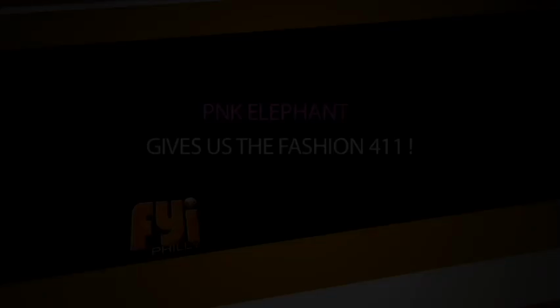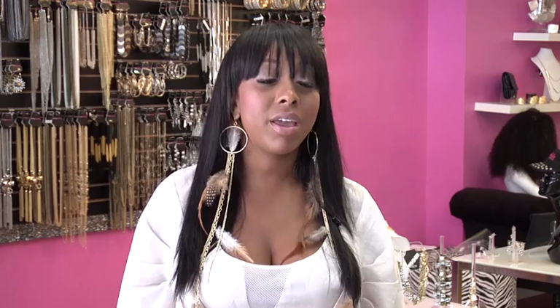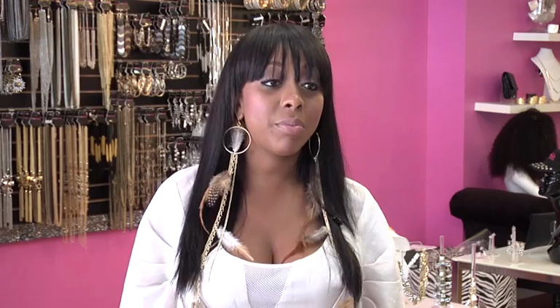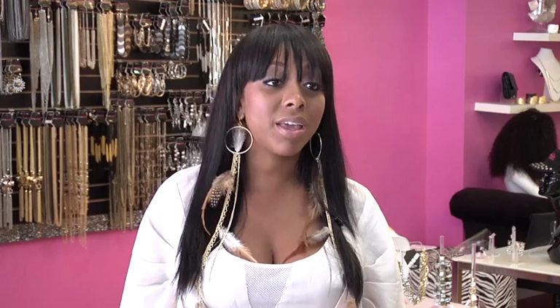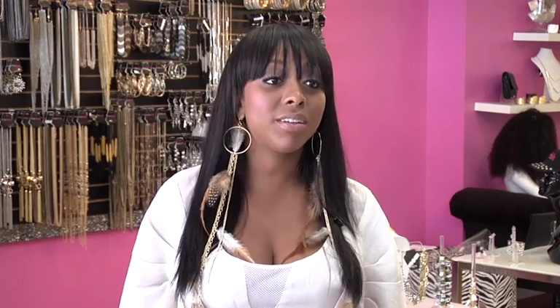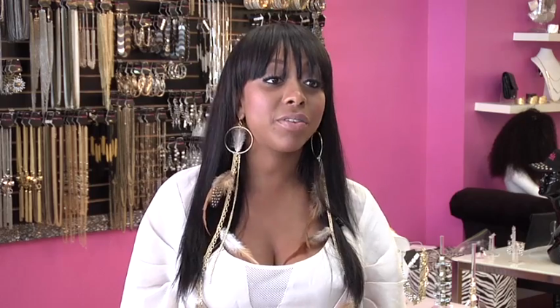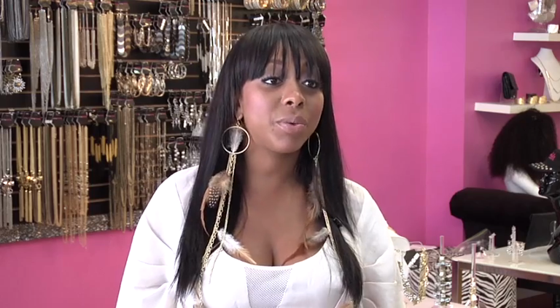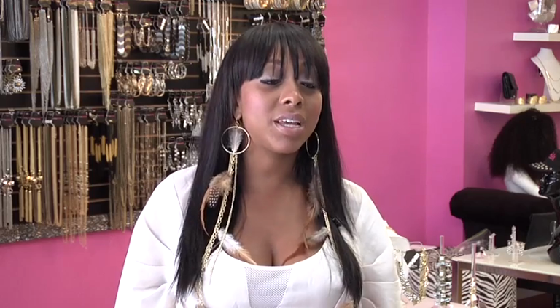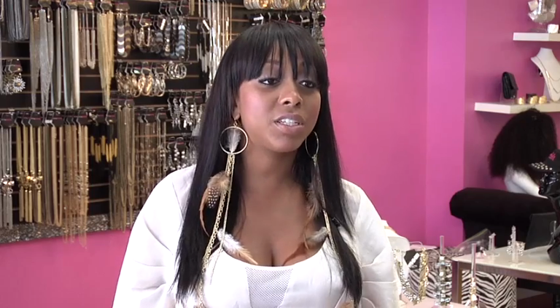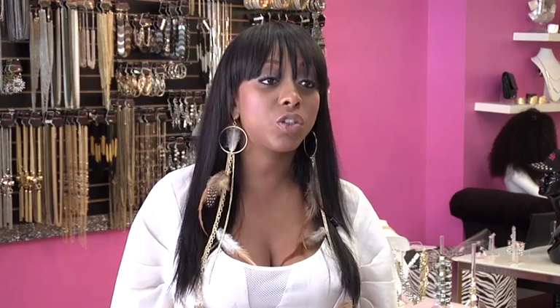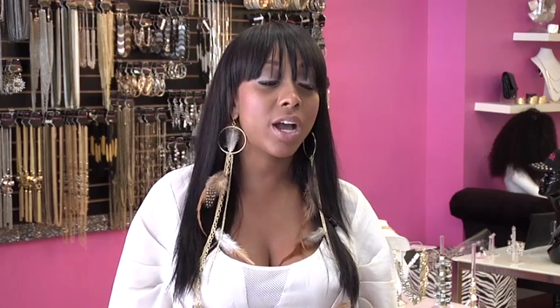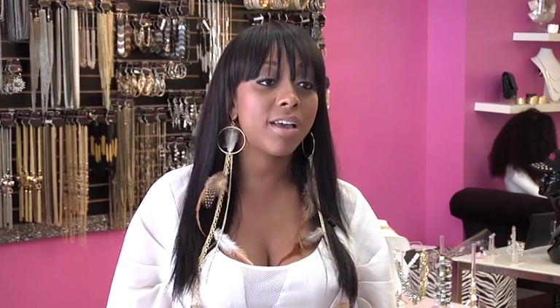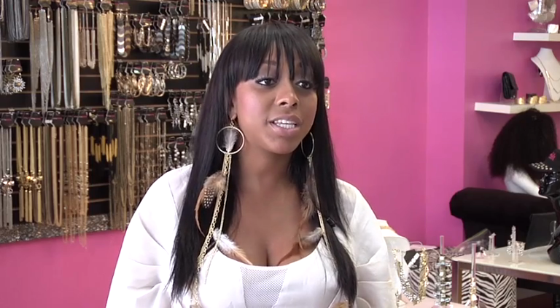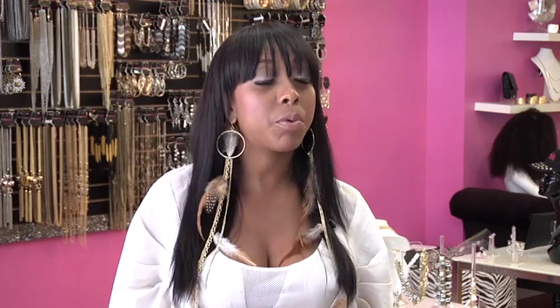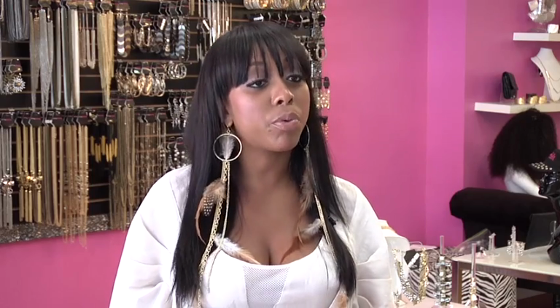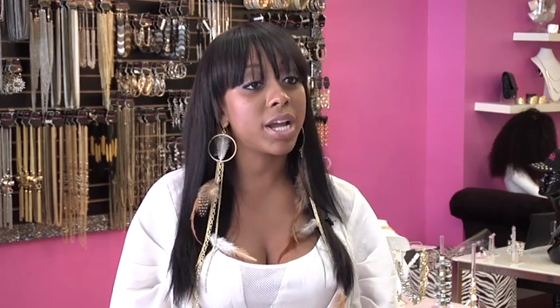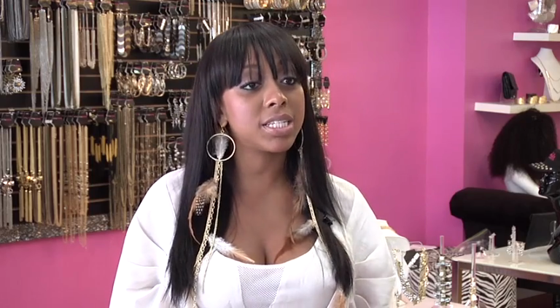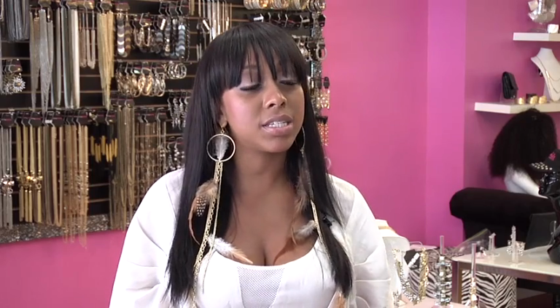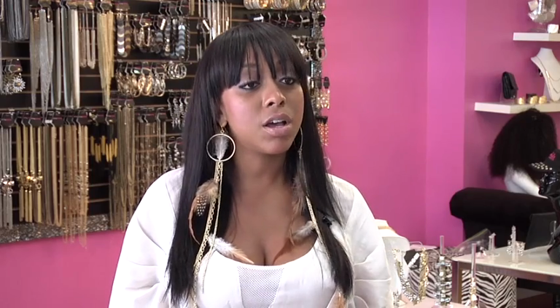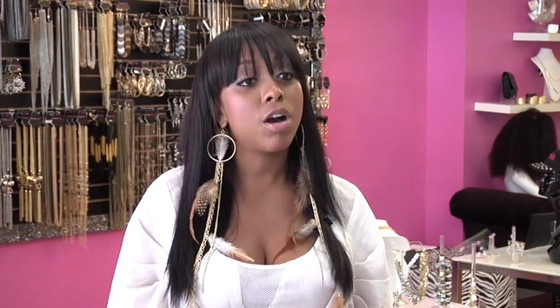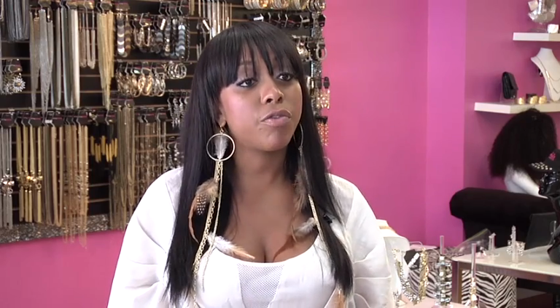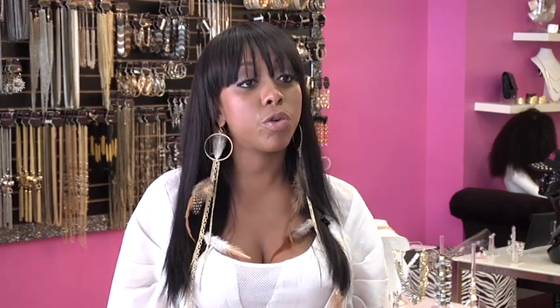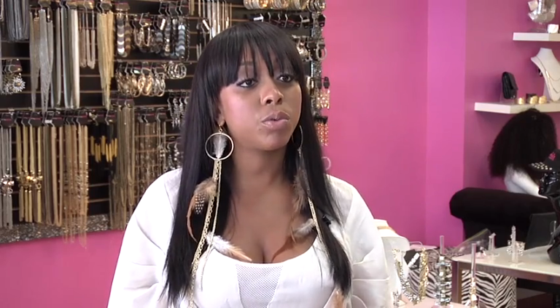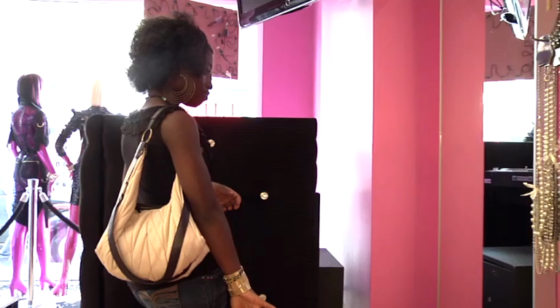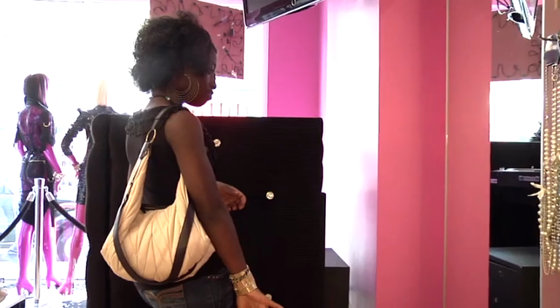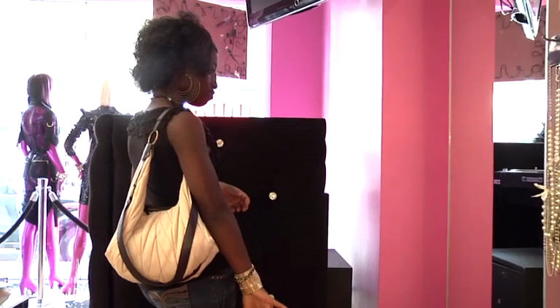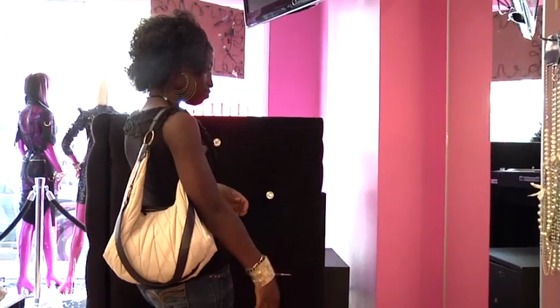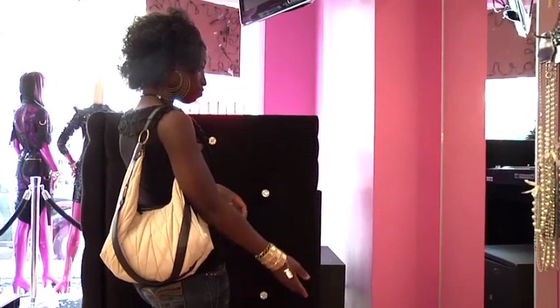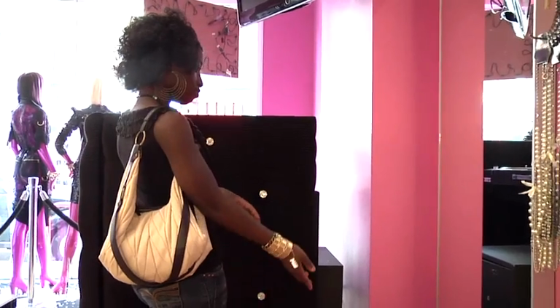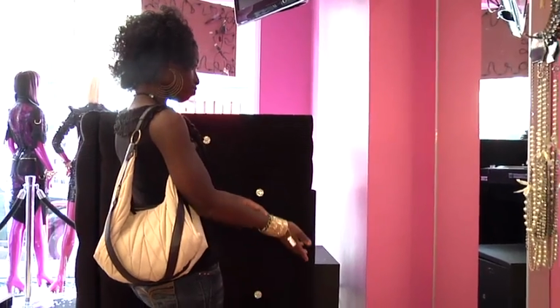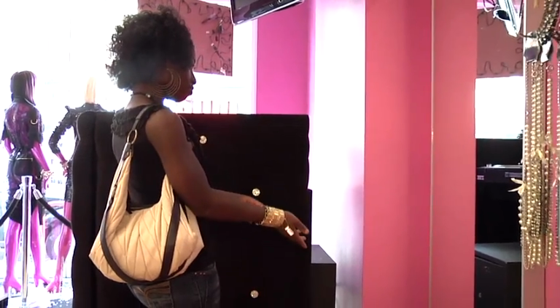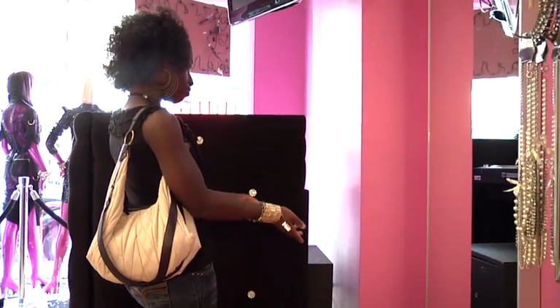Here at Pink Elephant we definitely strive to keep our prices affordable so you can change up your looks.